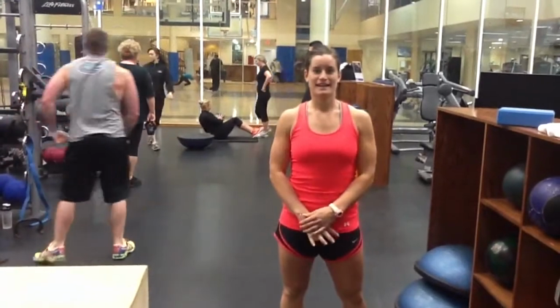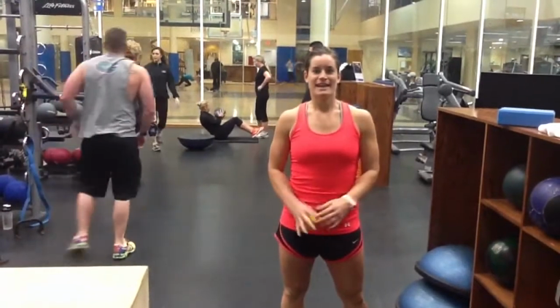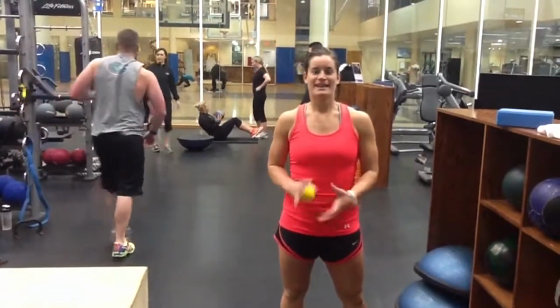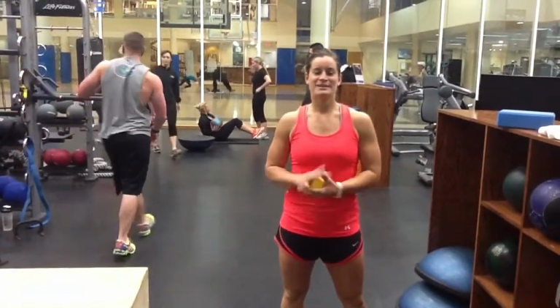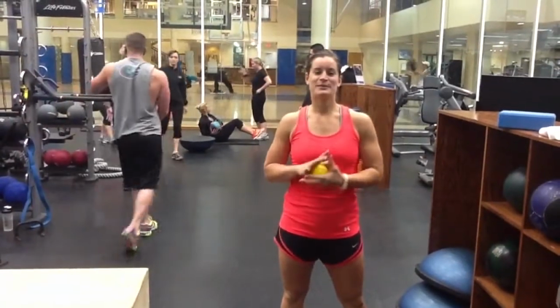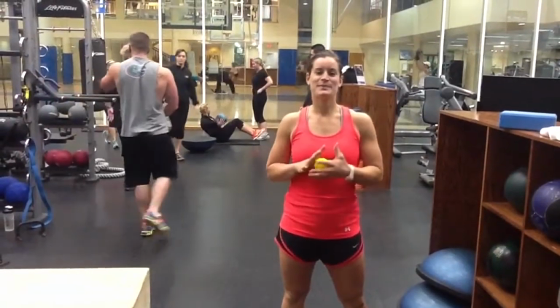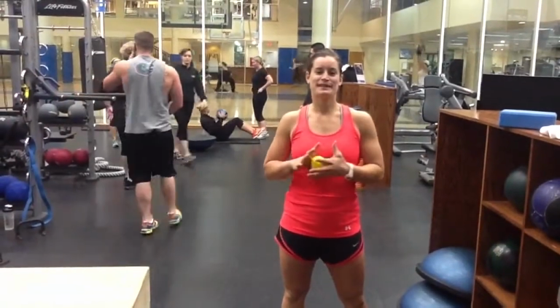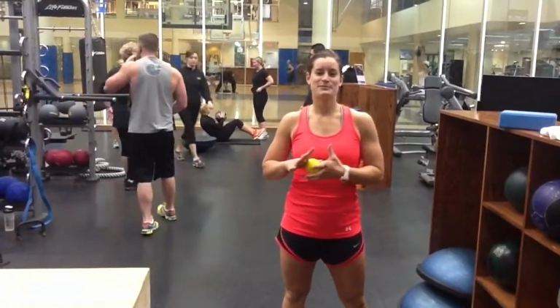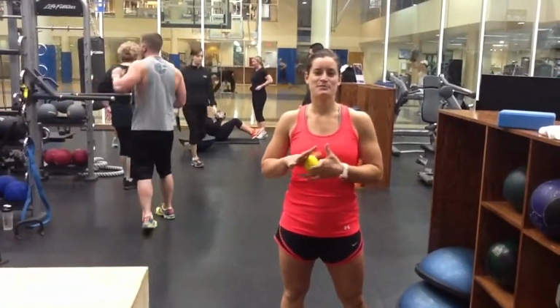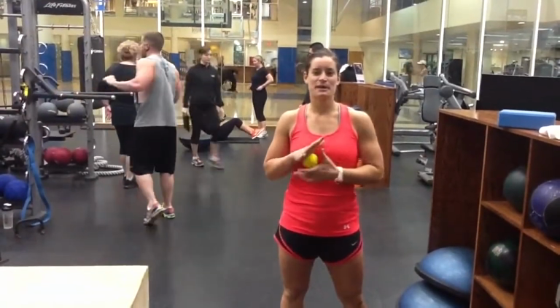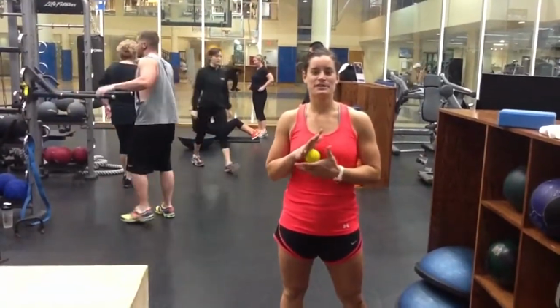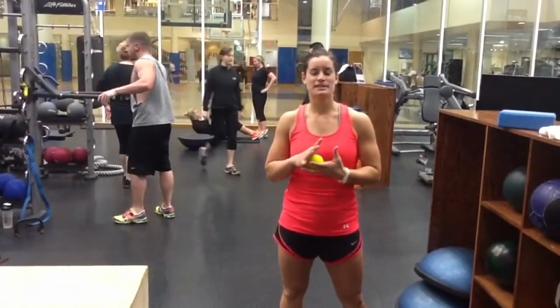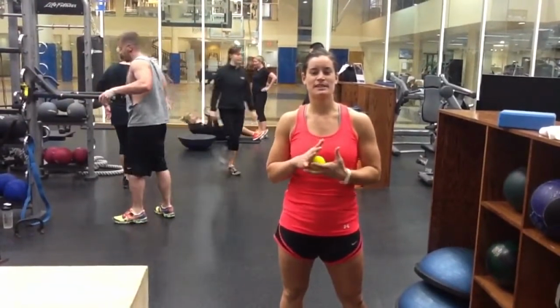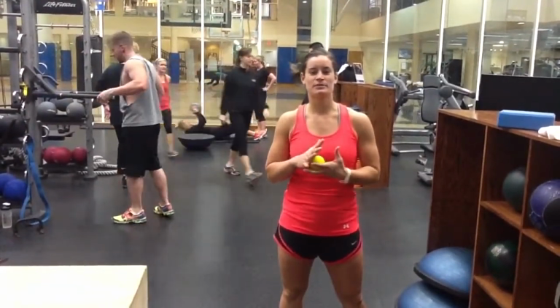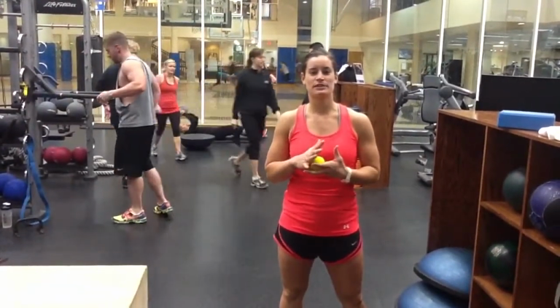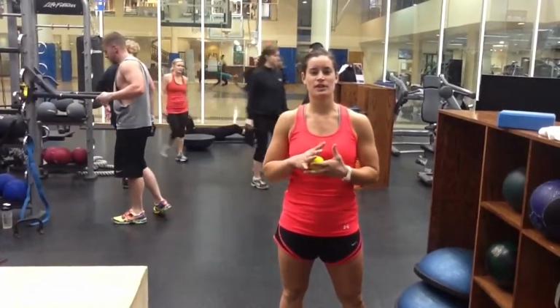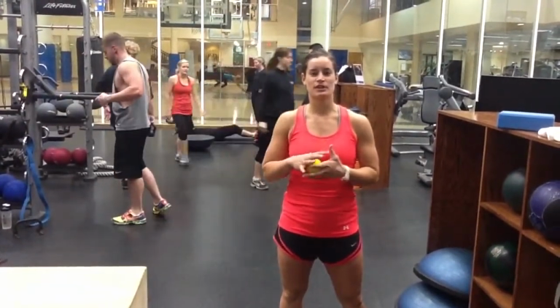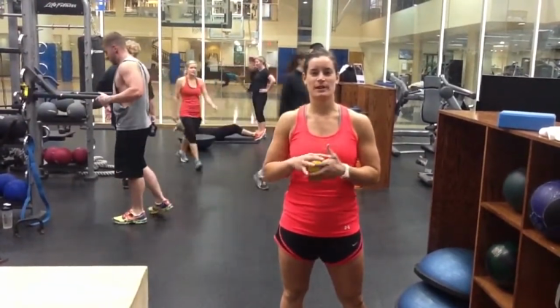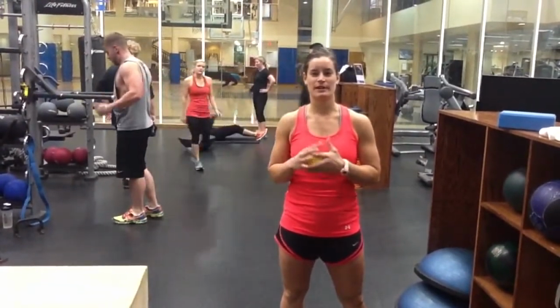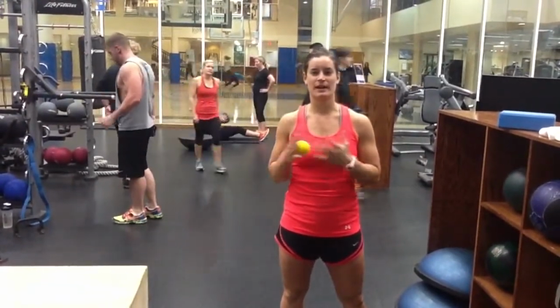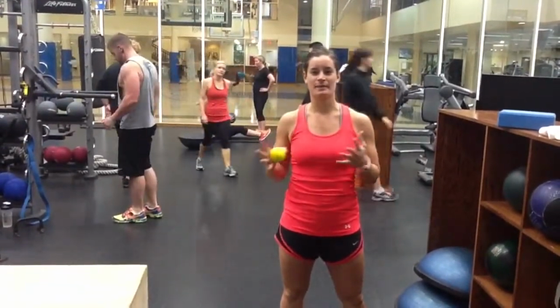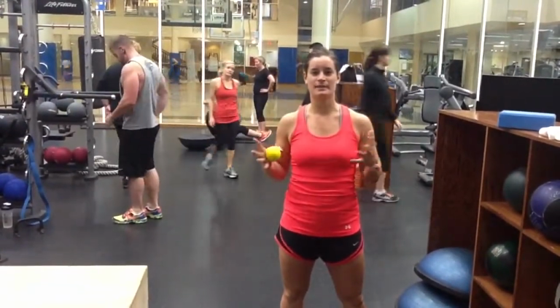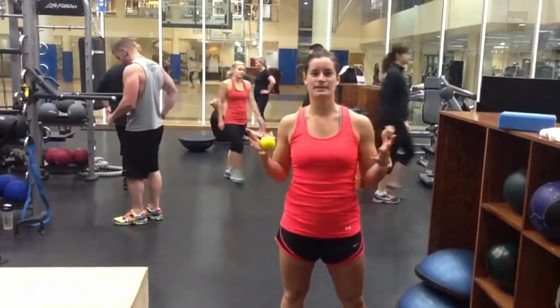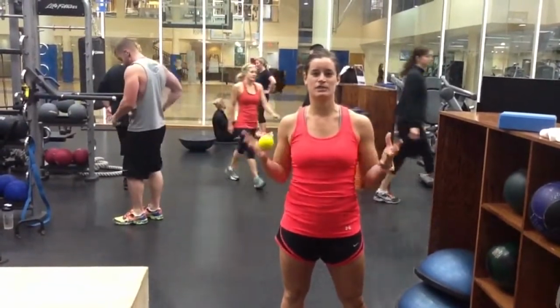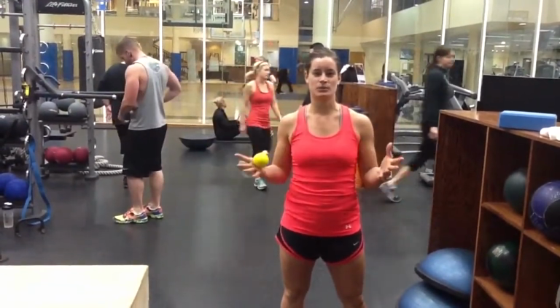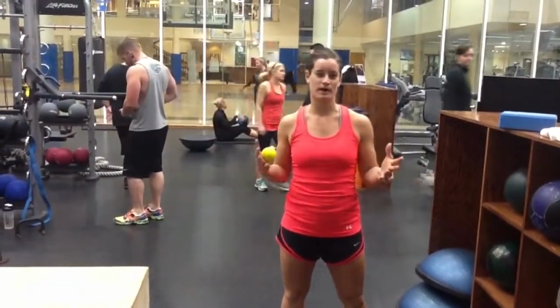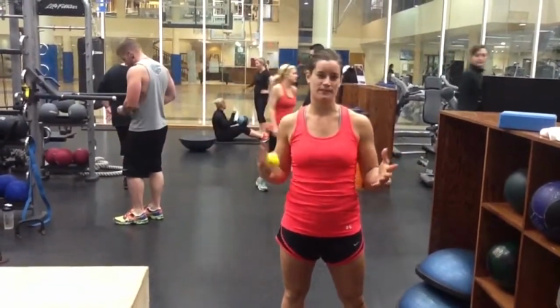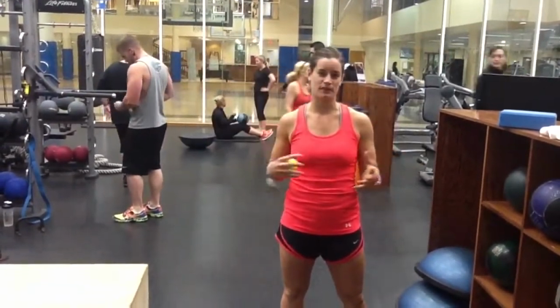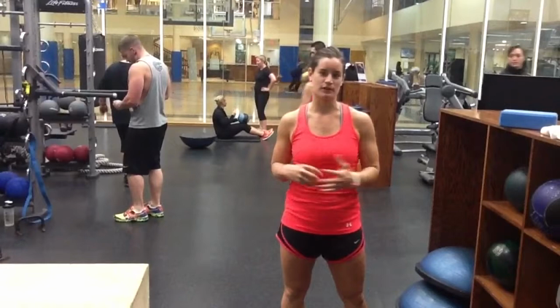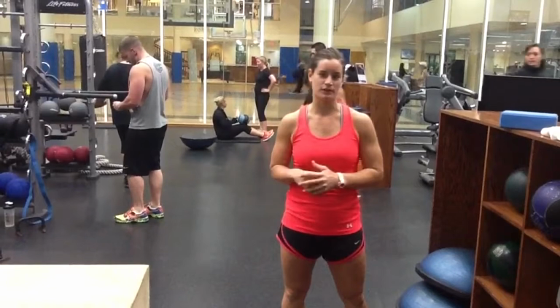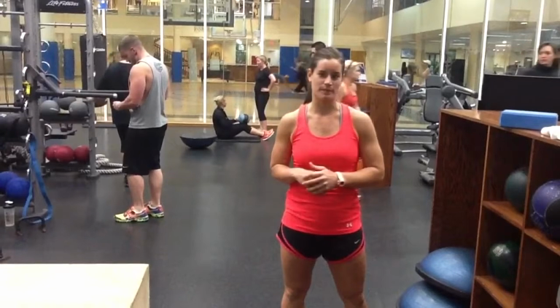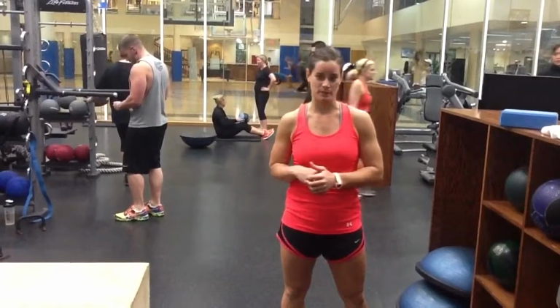Hey guys, welcome back to The Movement Project. Today we're going to talk about a common squat fault called the butt wink.